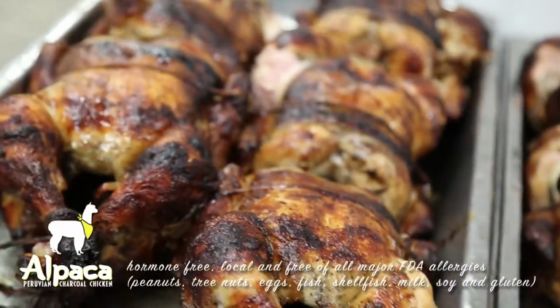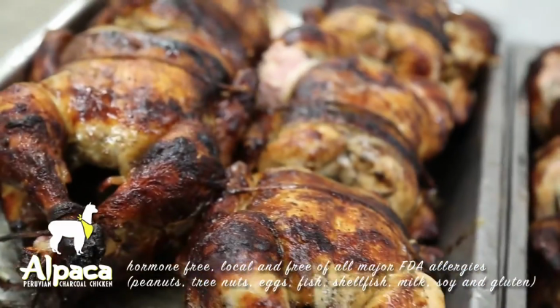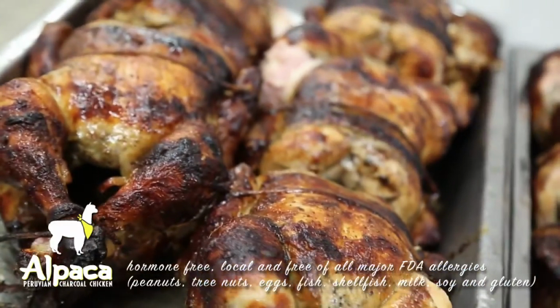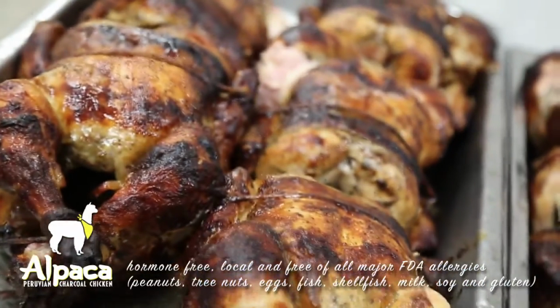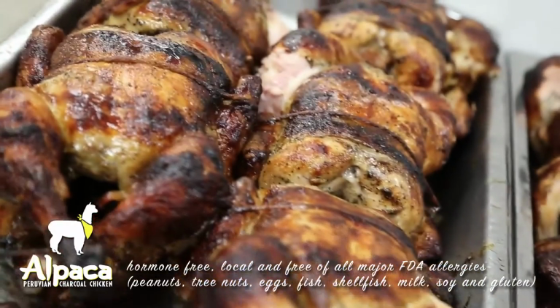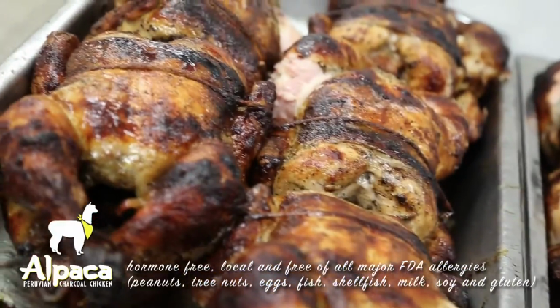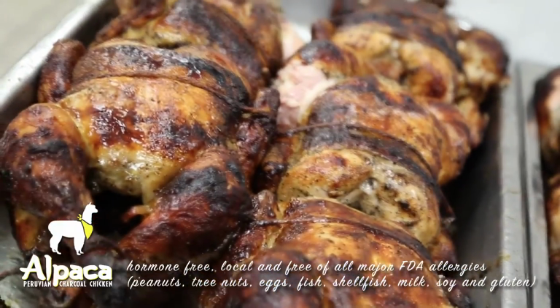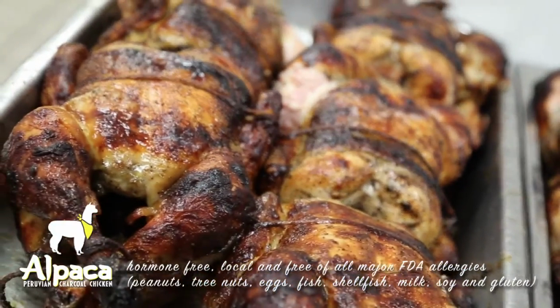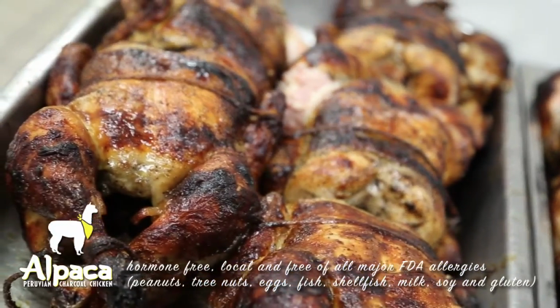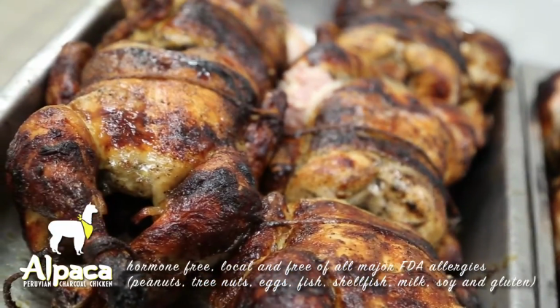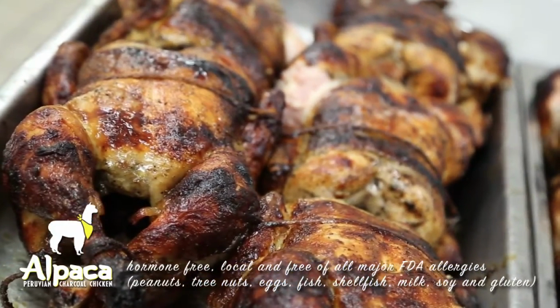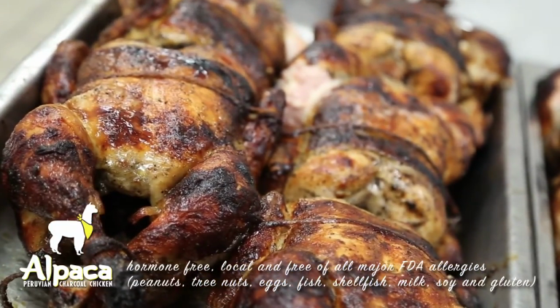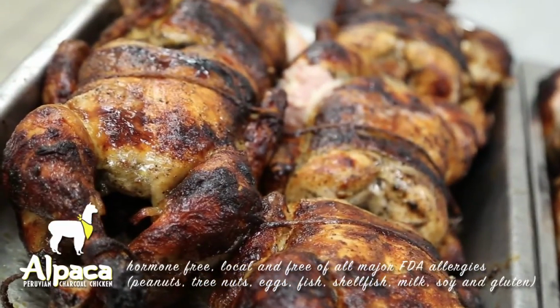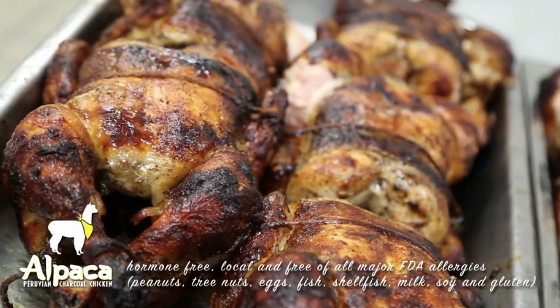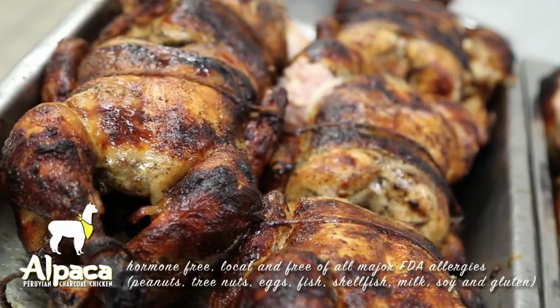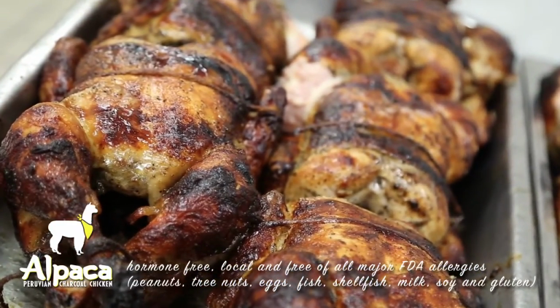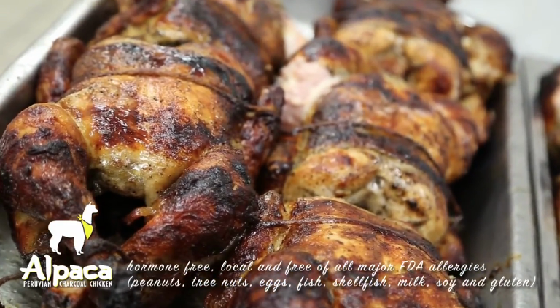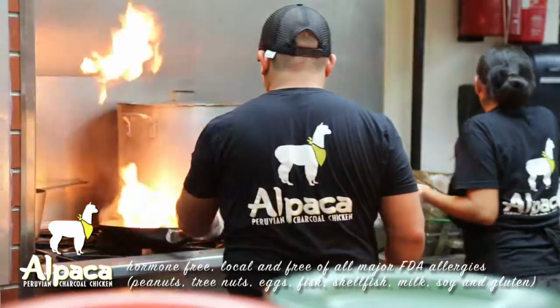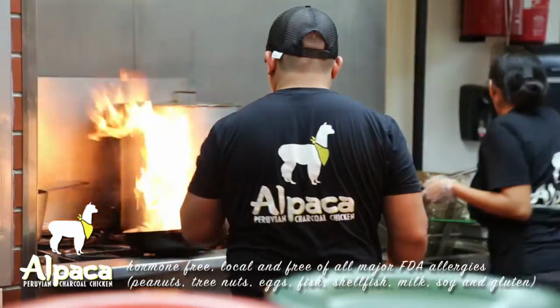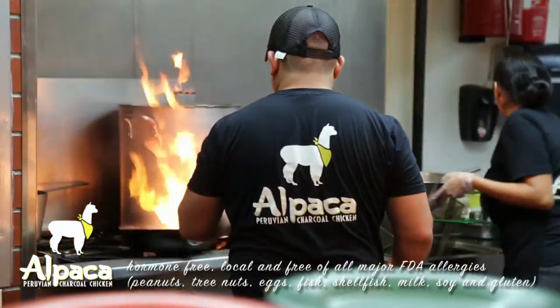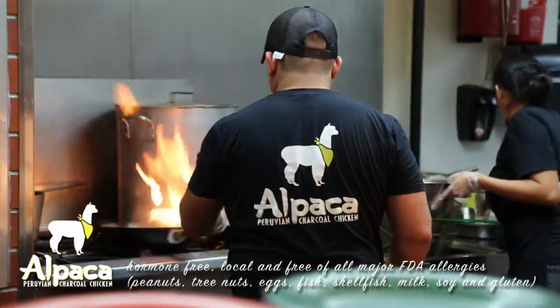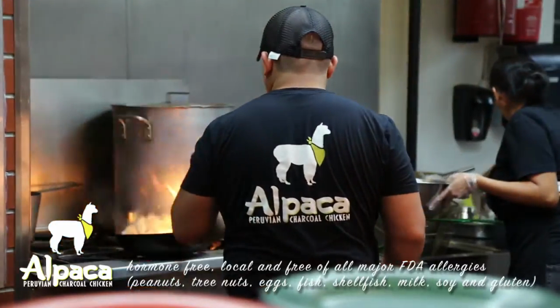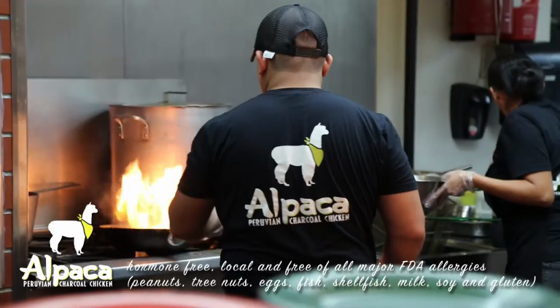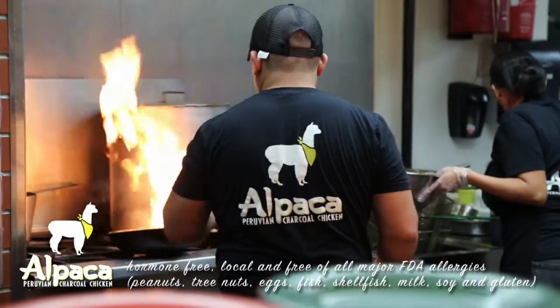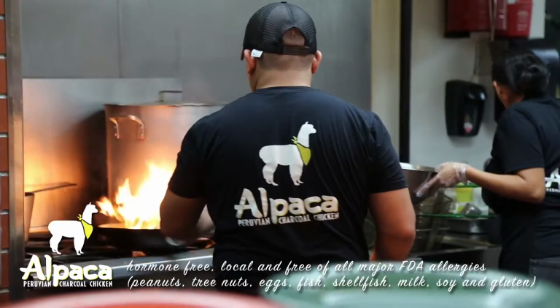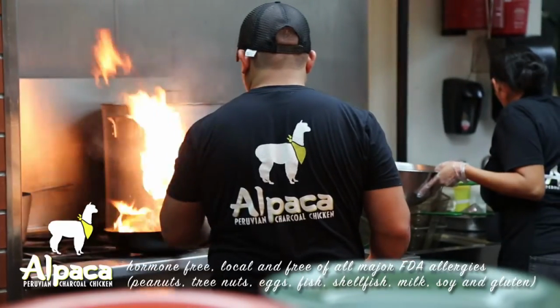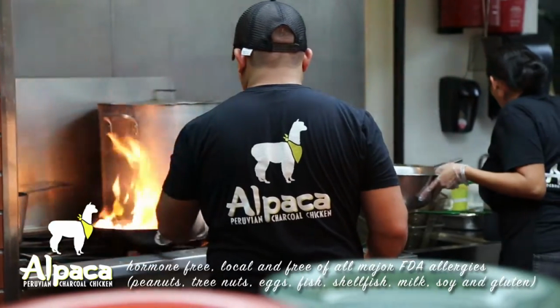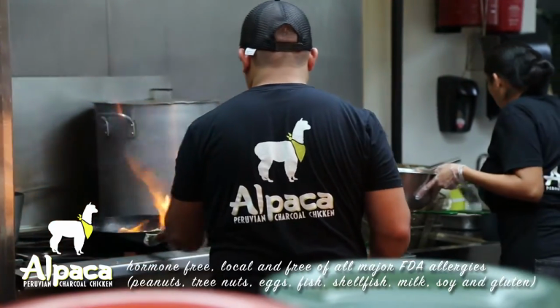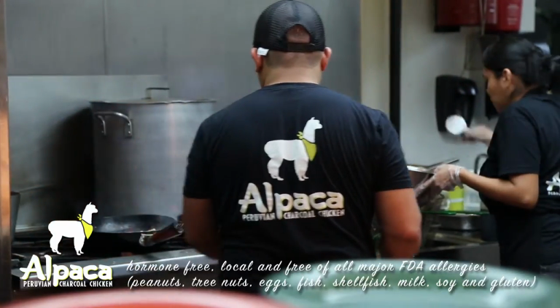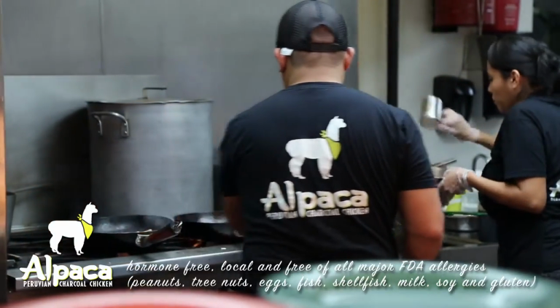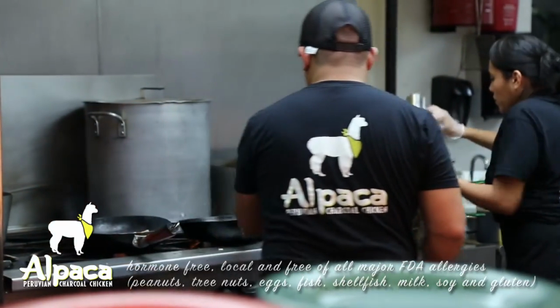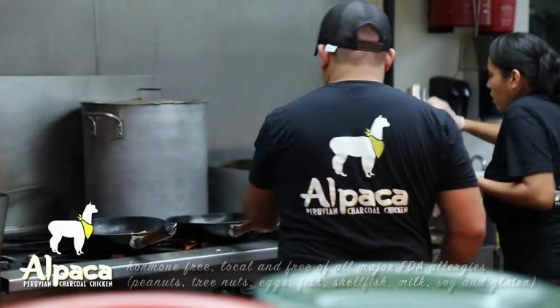Peanuts, tree nuts, eggs, fish, shellfish, milk, soy, and gluten.